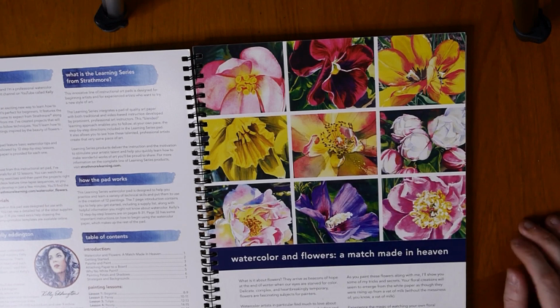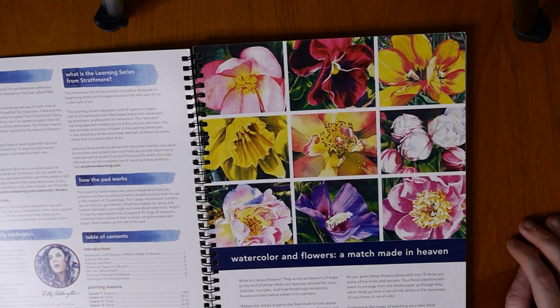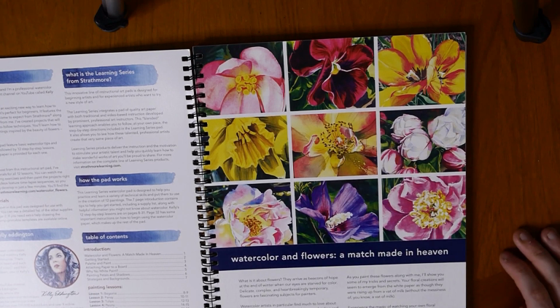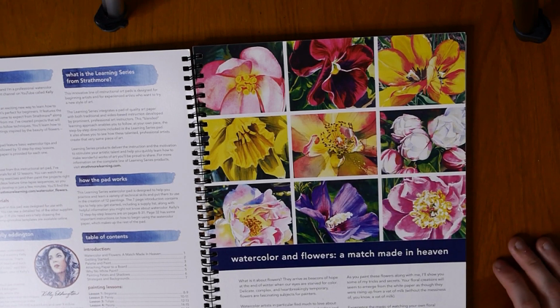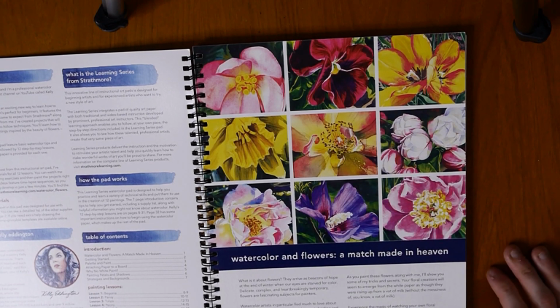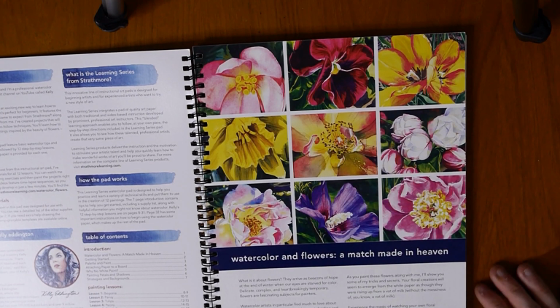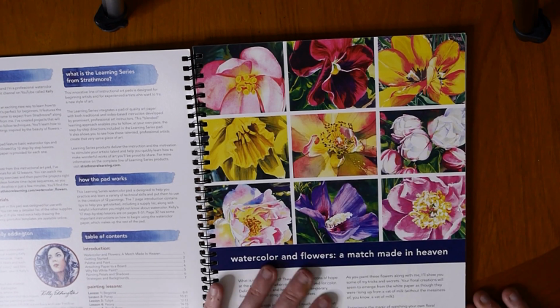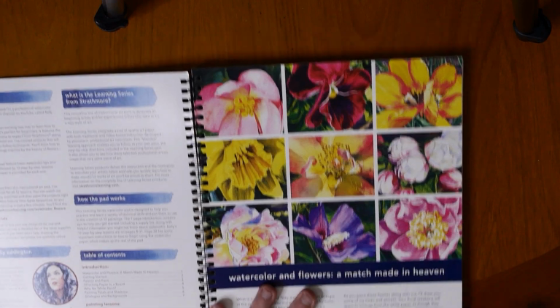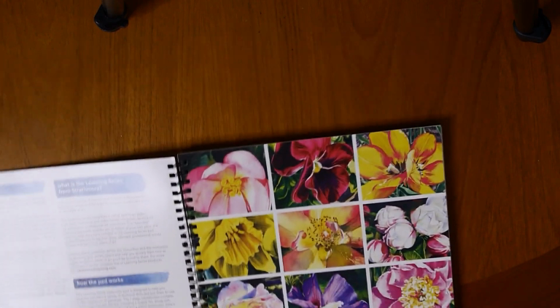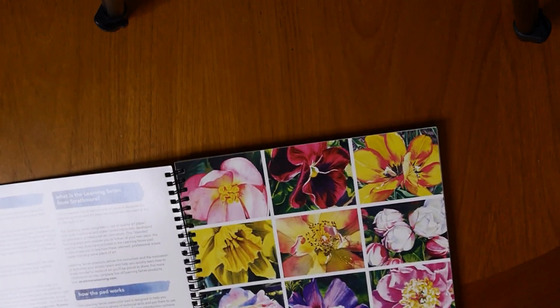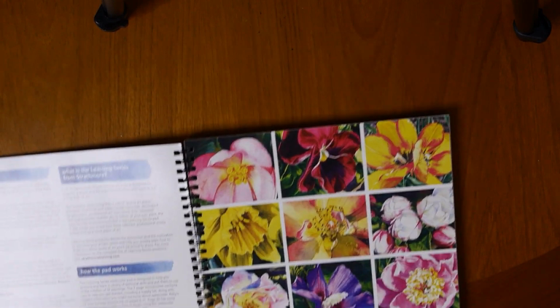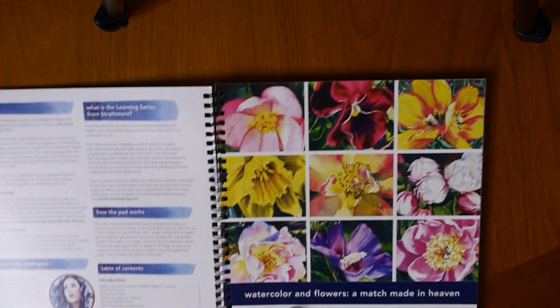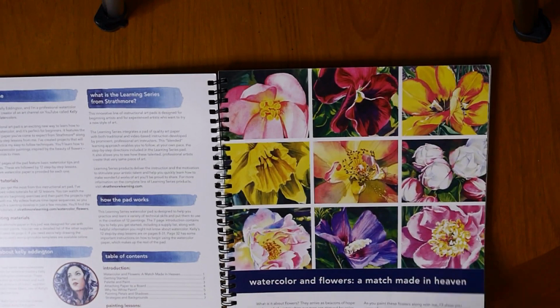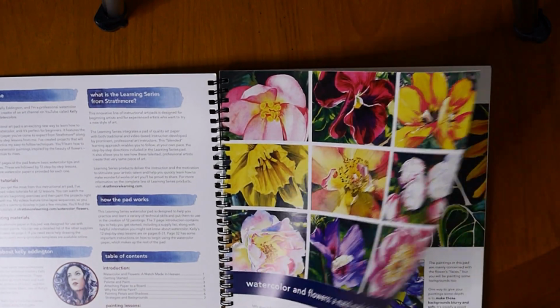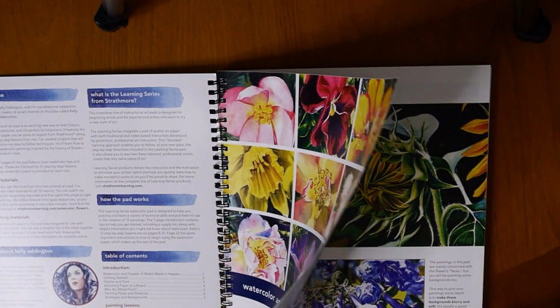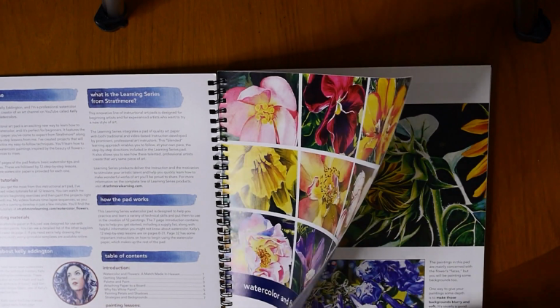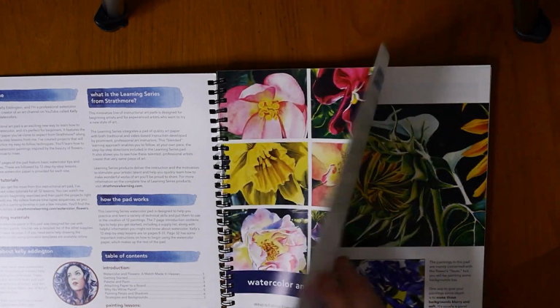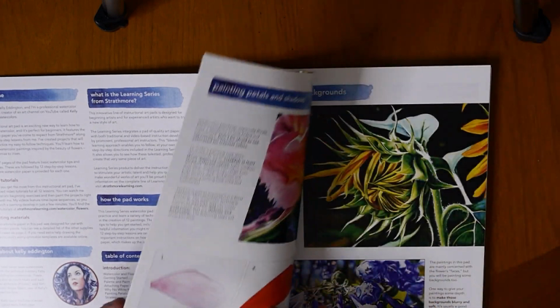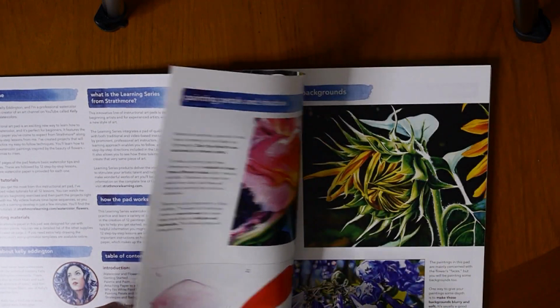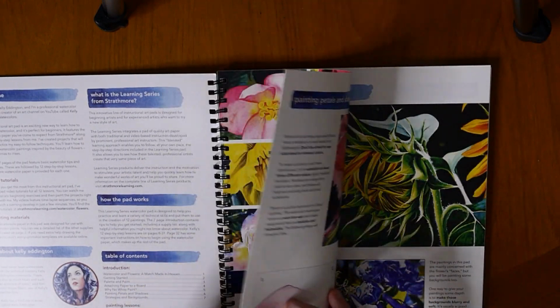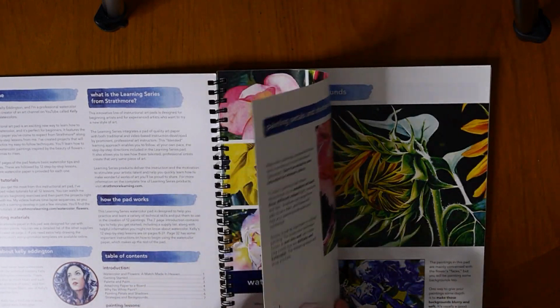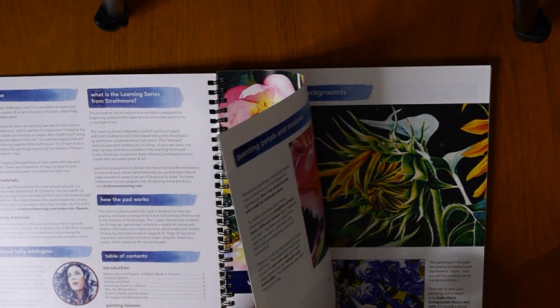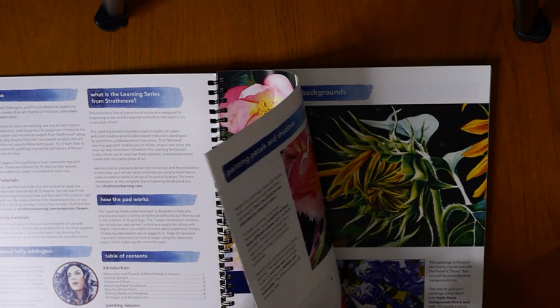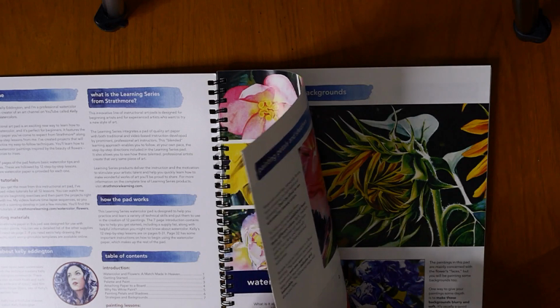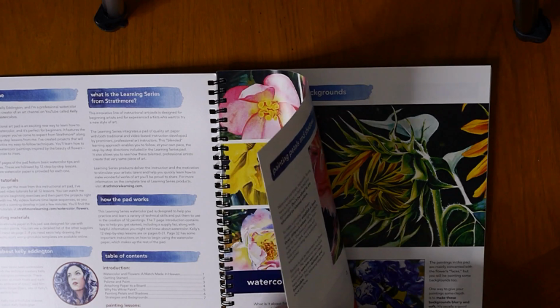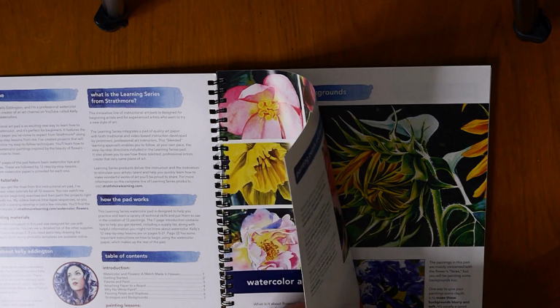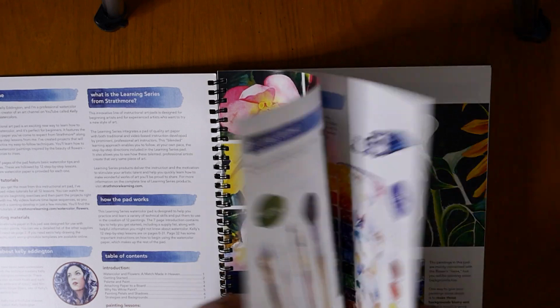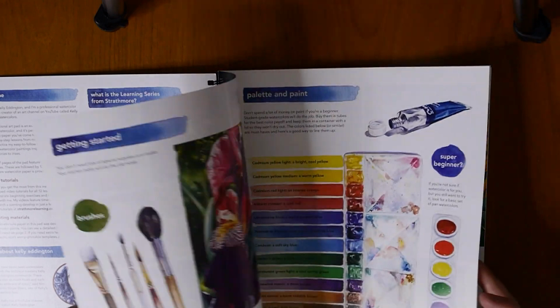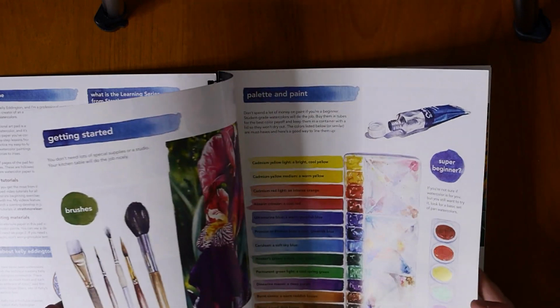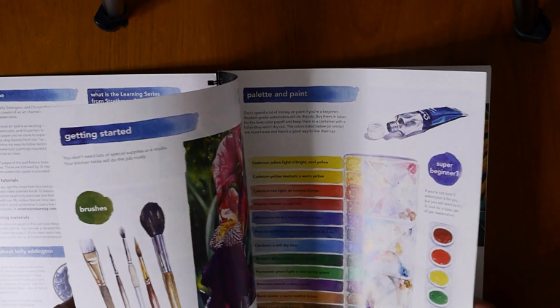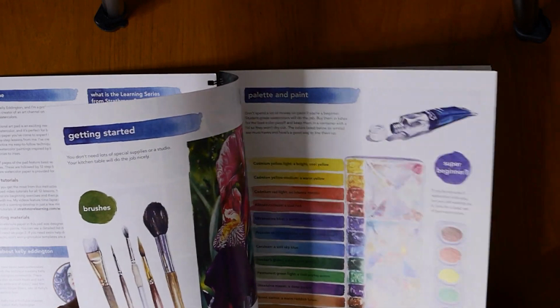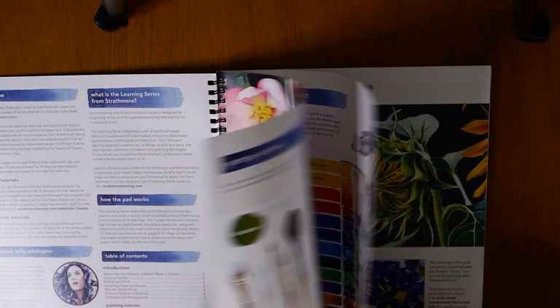I'm going to be painting one of them today in this video as a painting demonstration so that I can review the book.